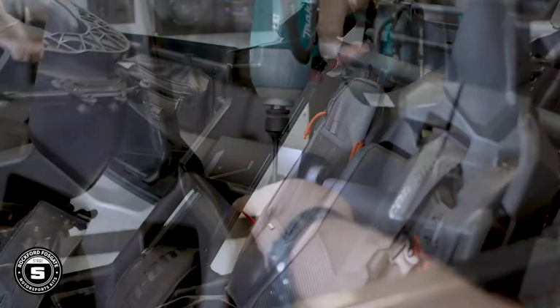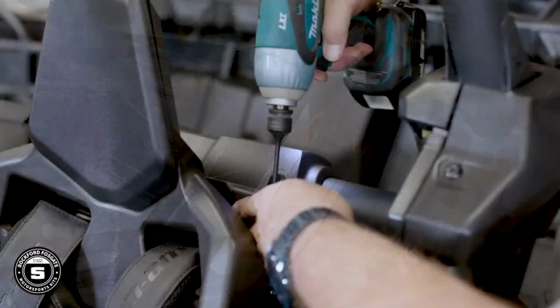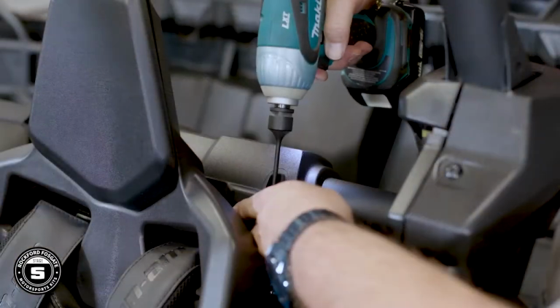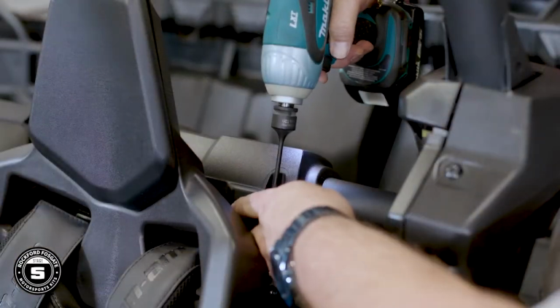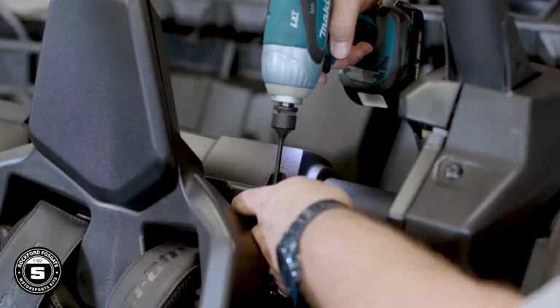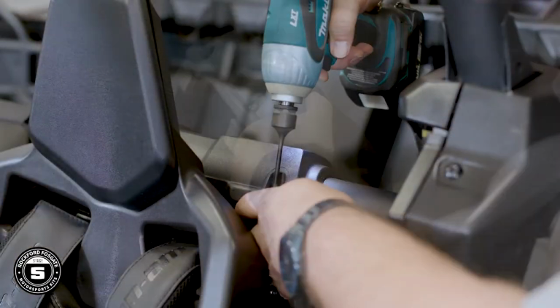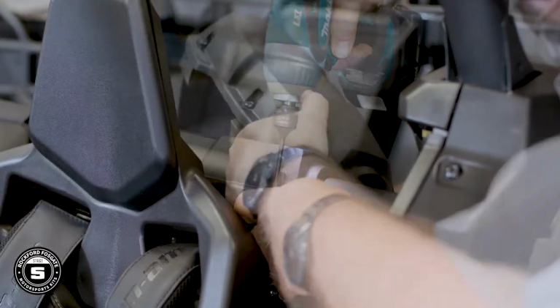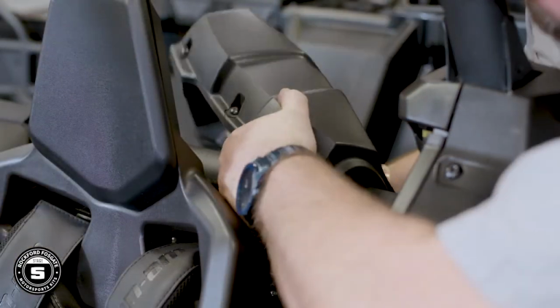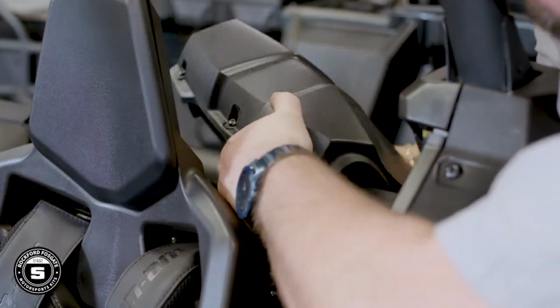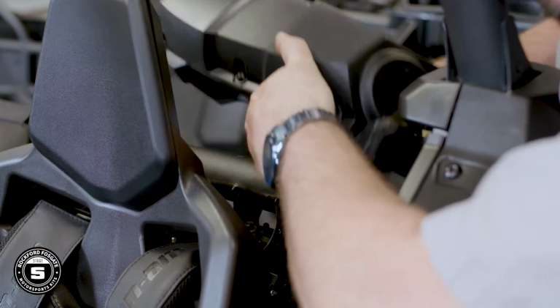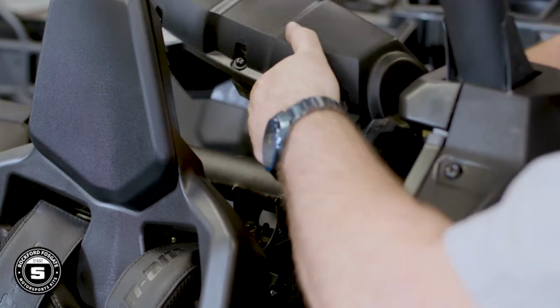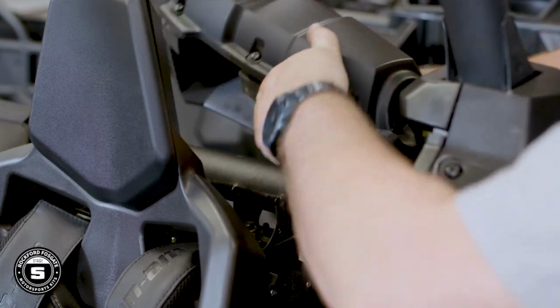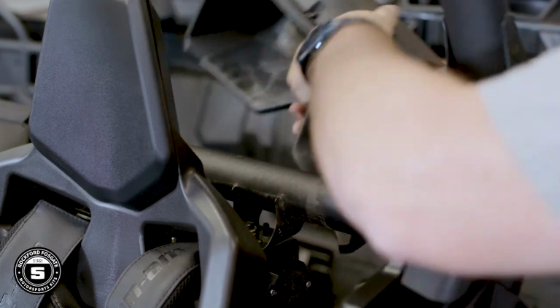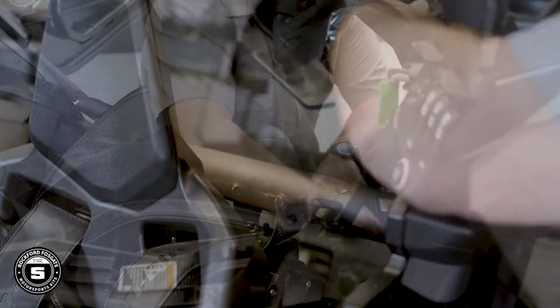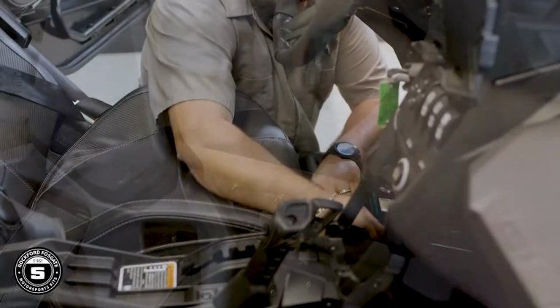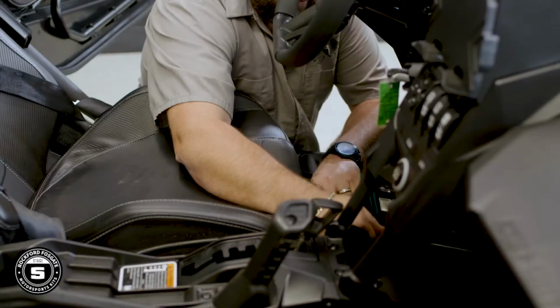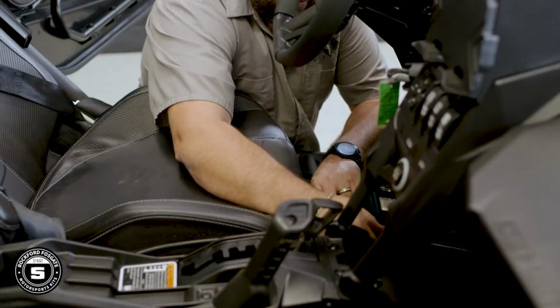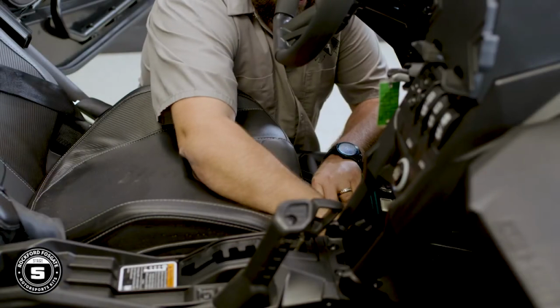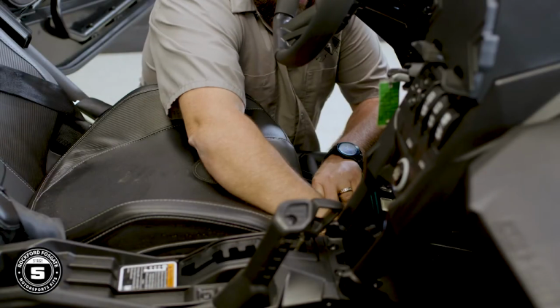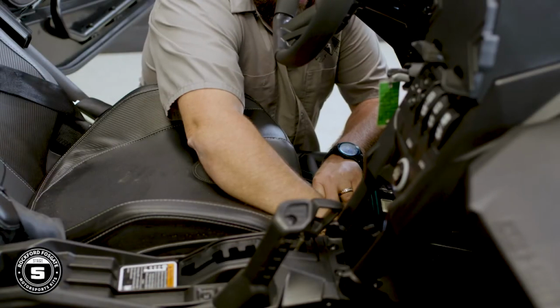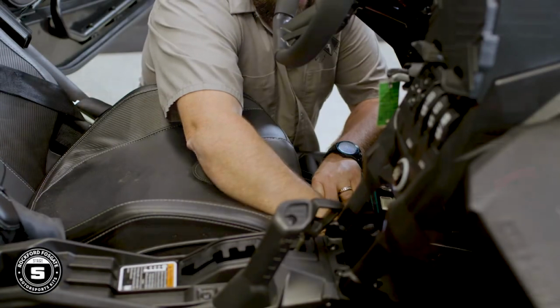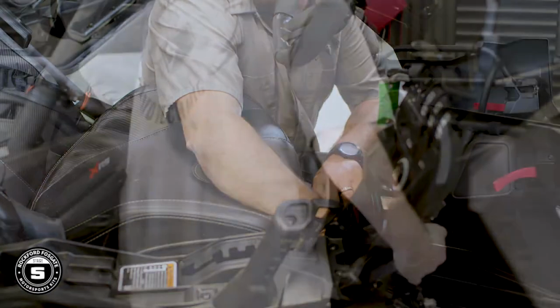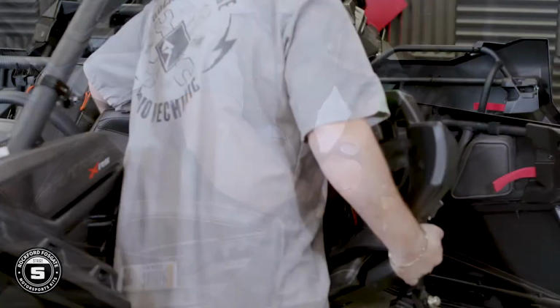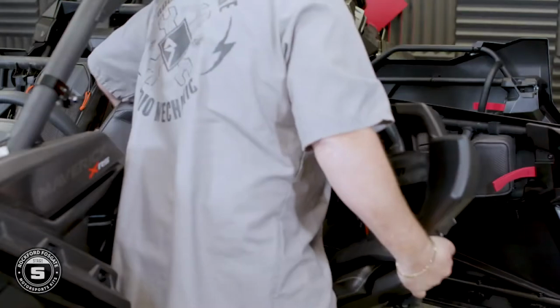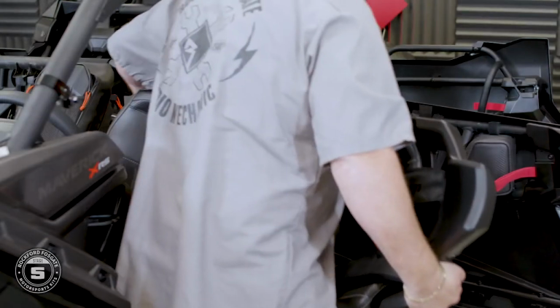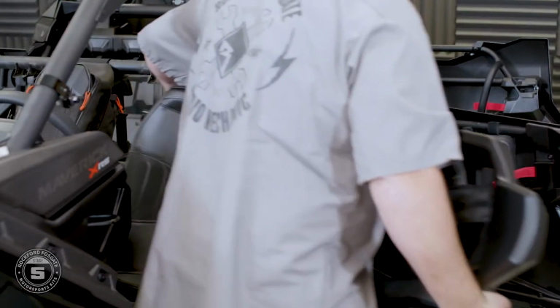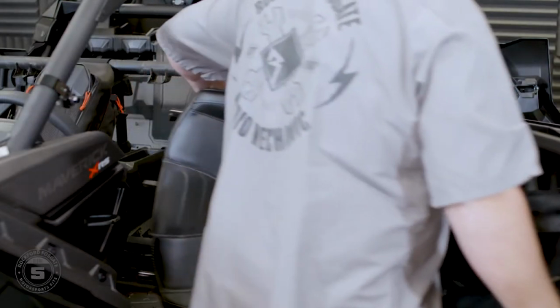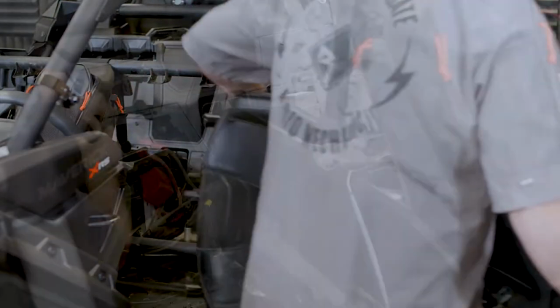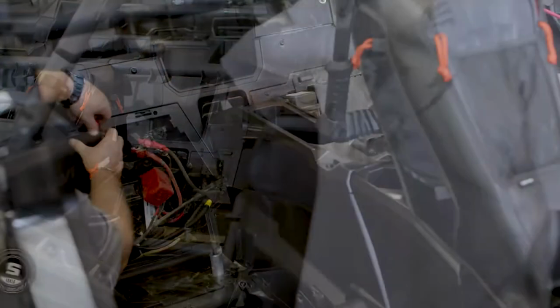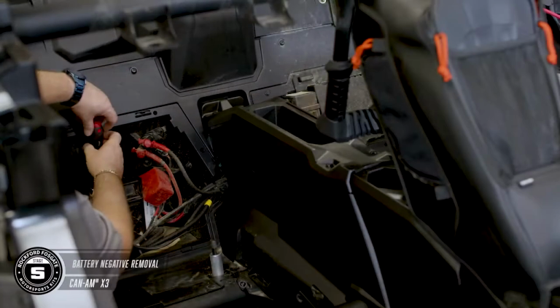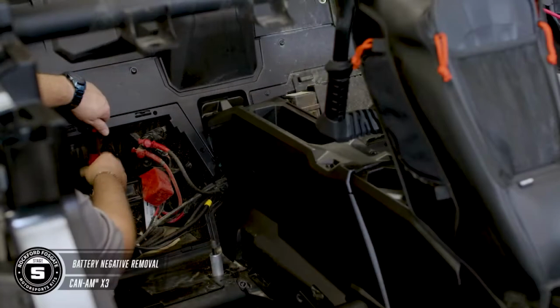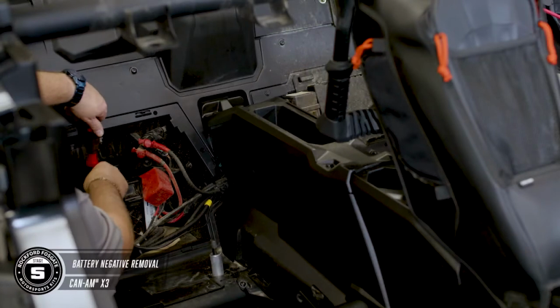If you're removing the driver's seat, there's also a seat belt safety lanyard that needs to be disconnected. And once you have access, you can disconnect the negative terminal from the battery.